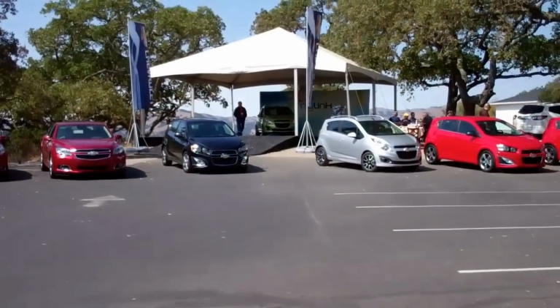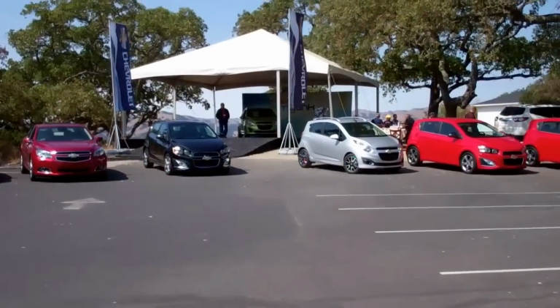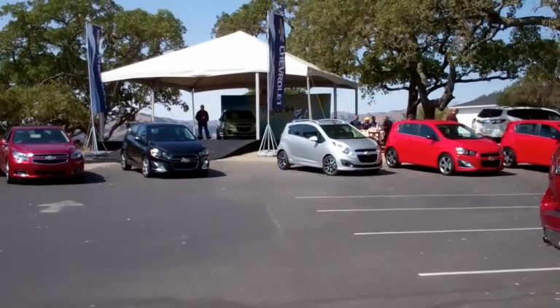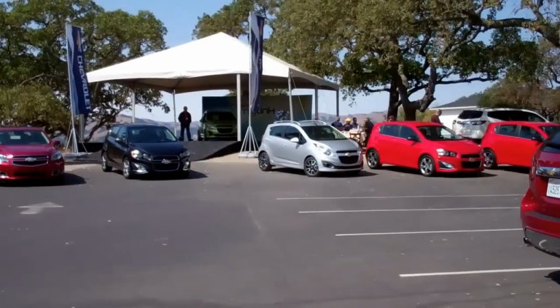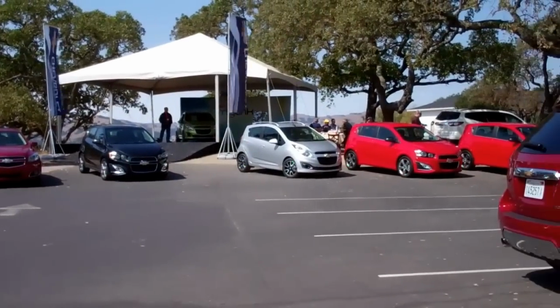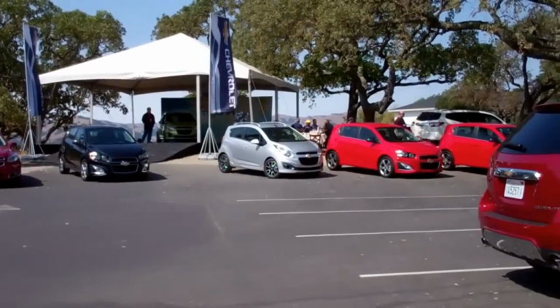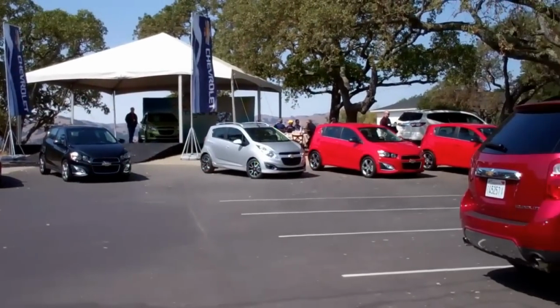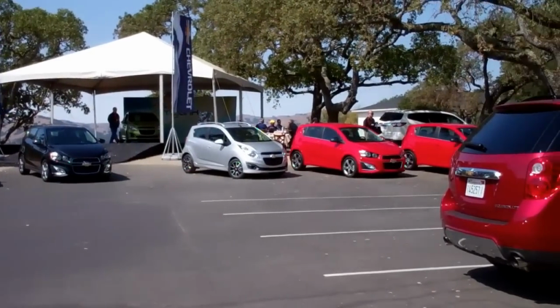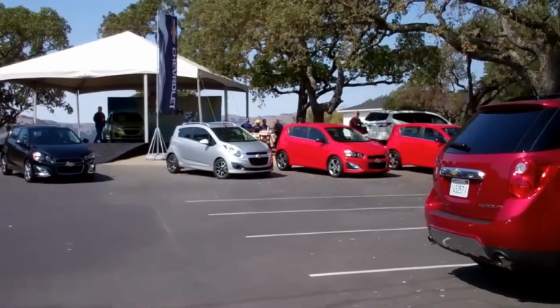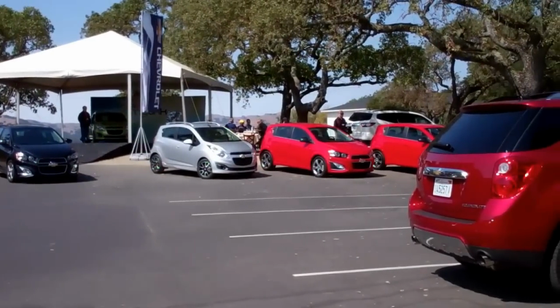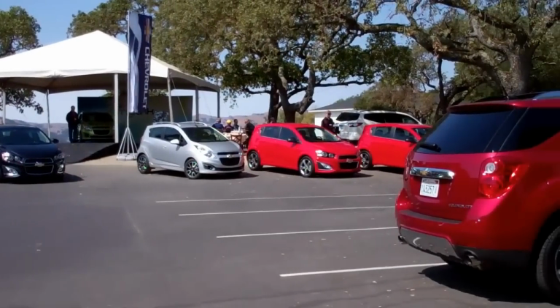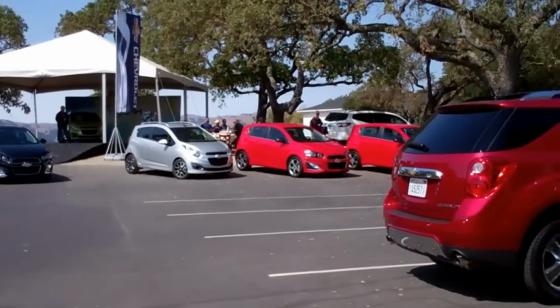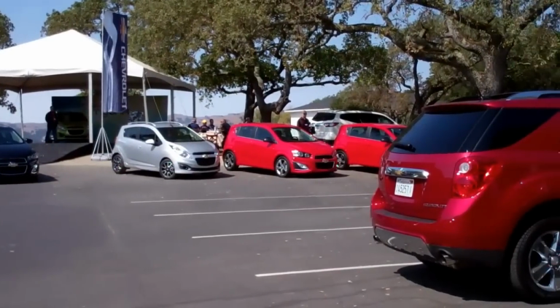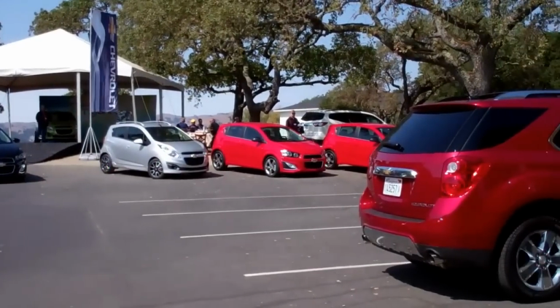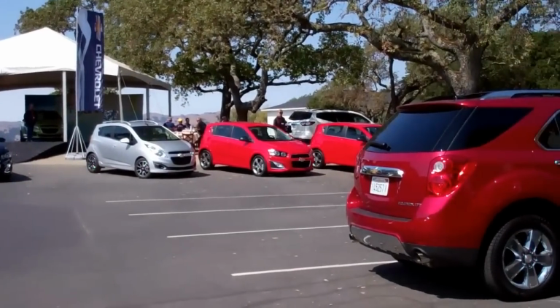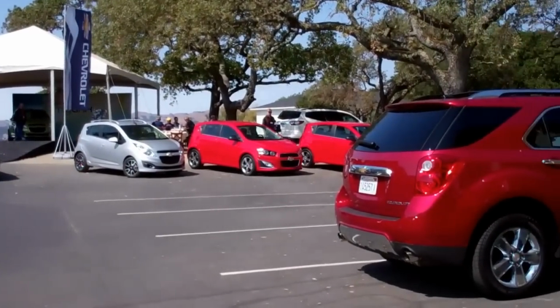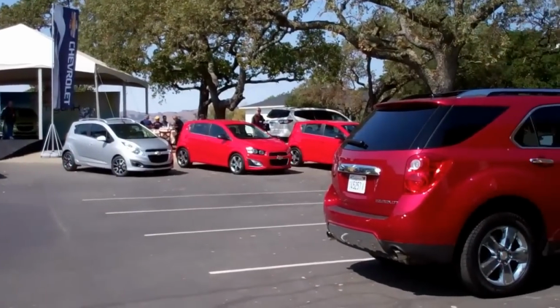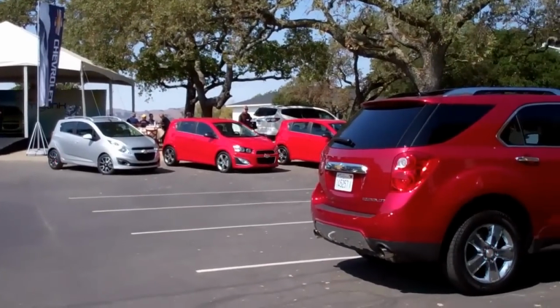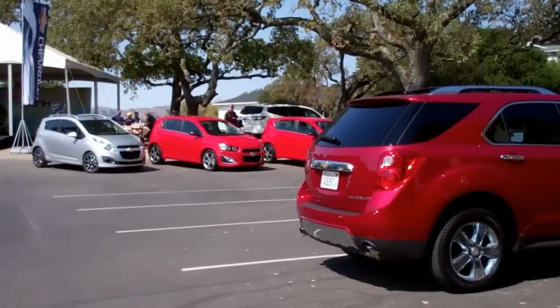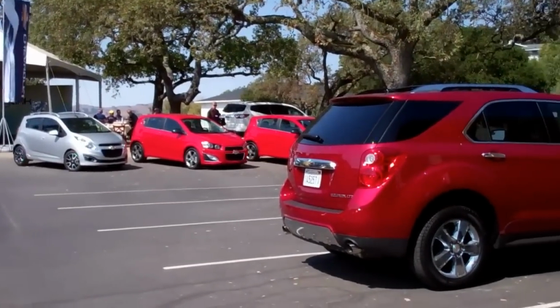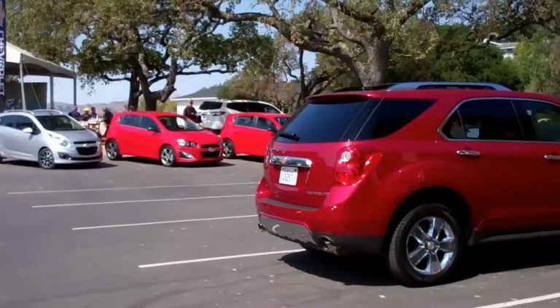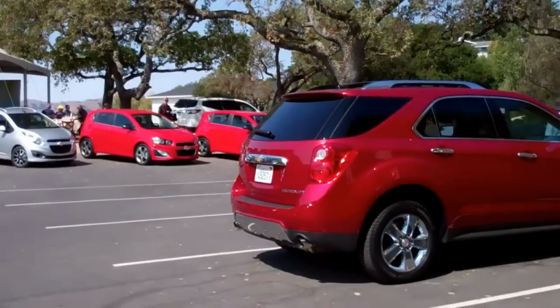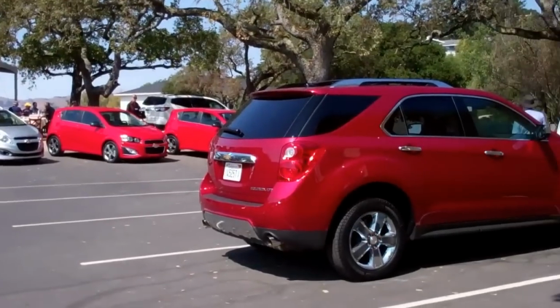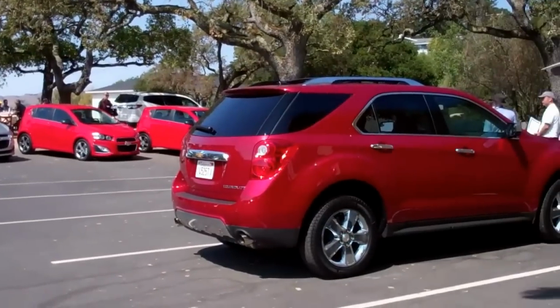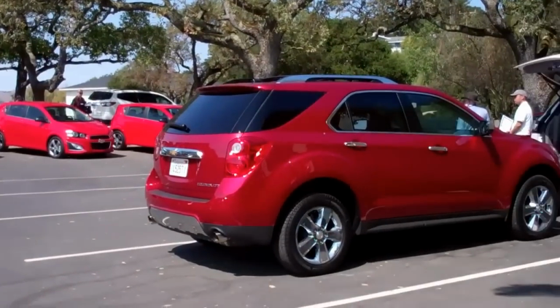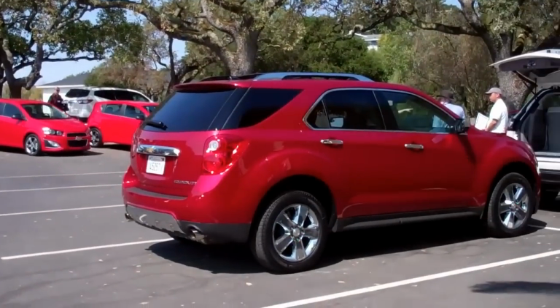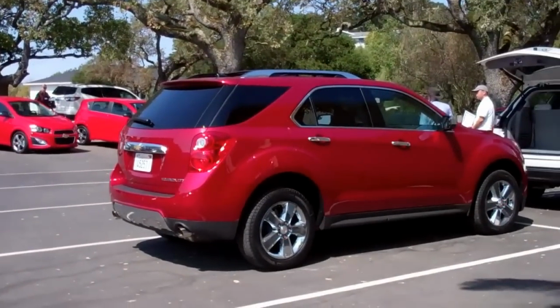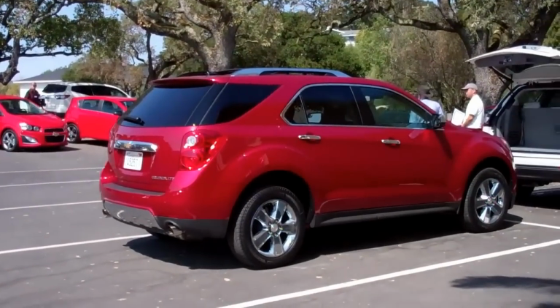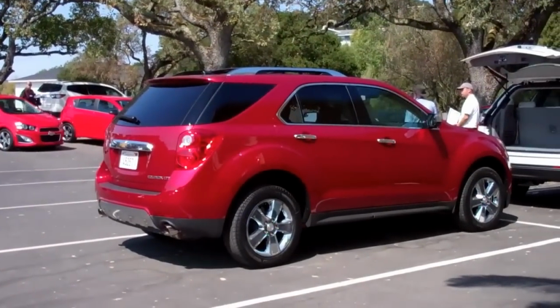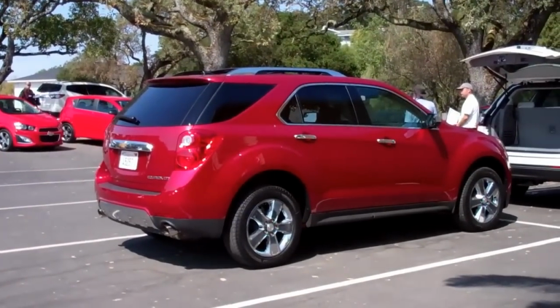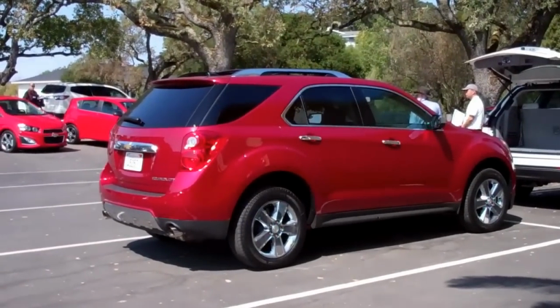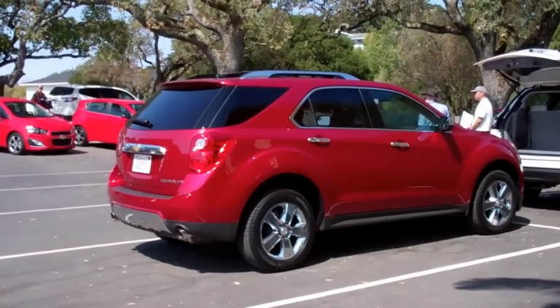All these are cool looking cars. Chevrolet's got 13 new models coming out in the next year, so we're going to be doing a lot of Chevy business.